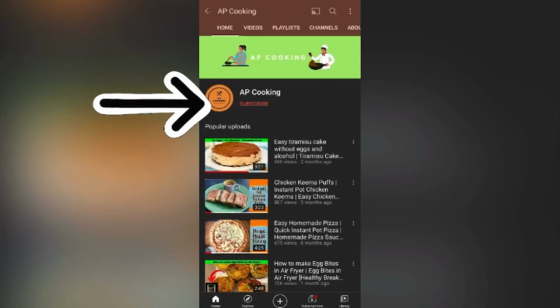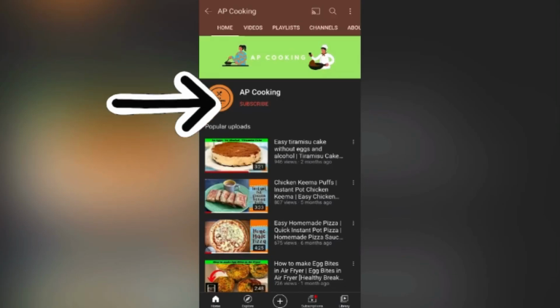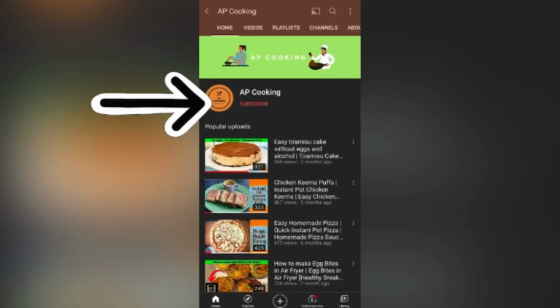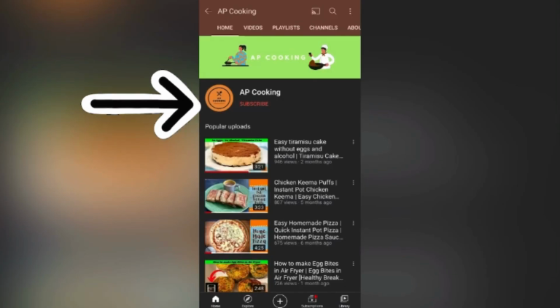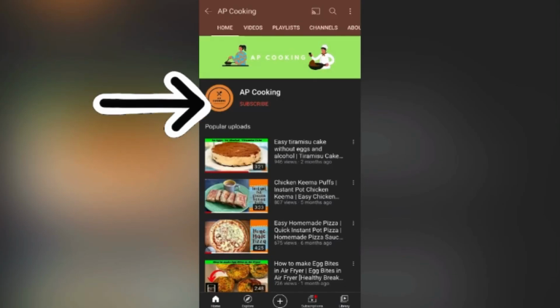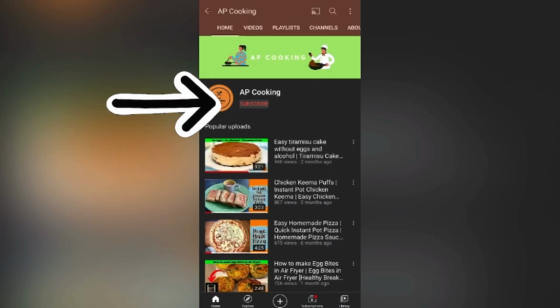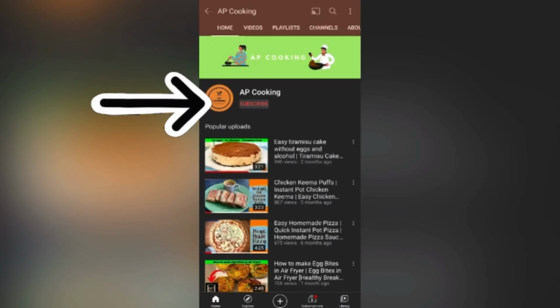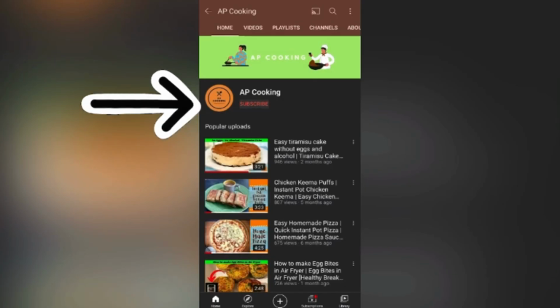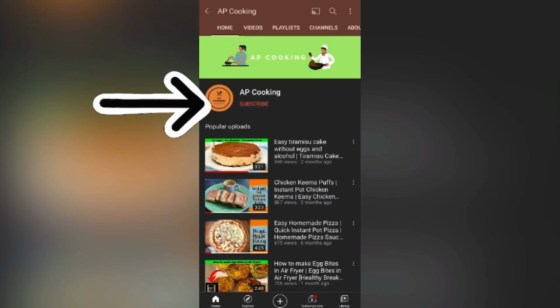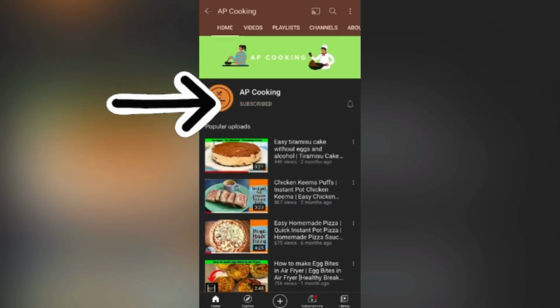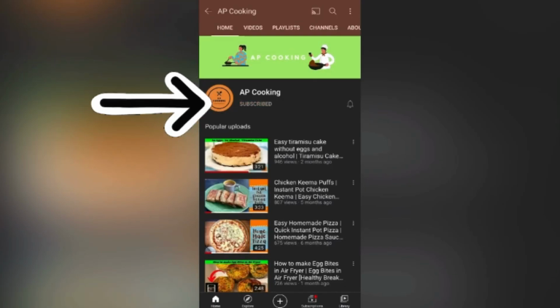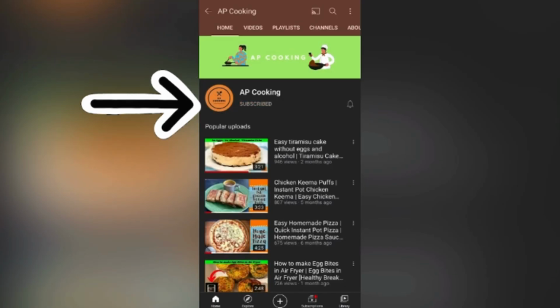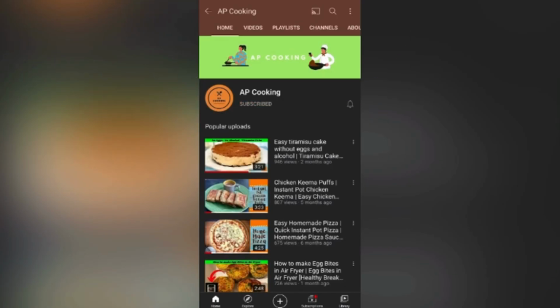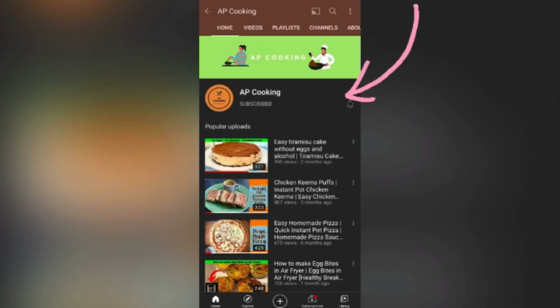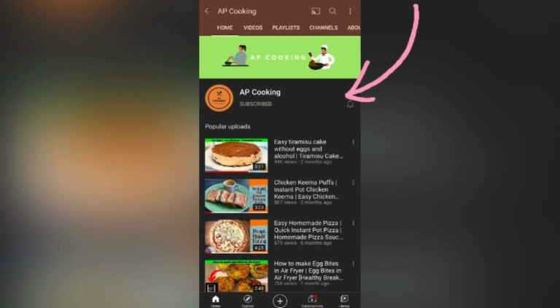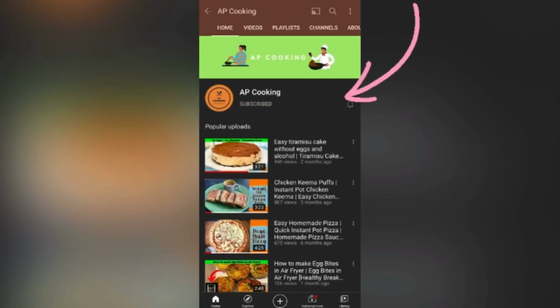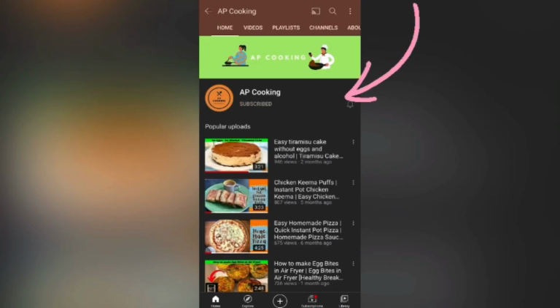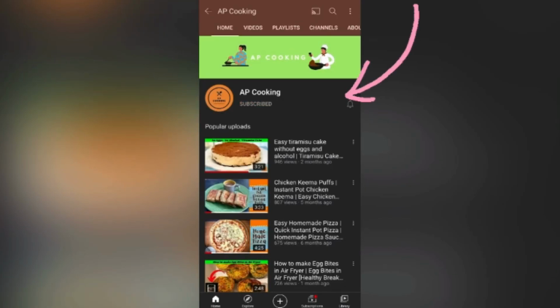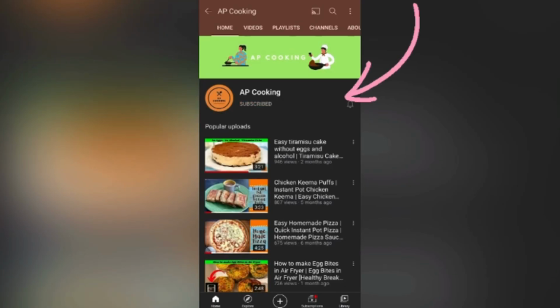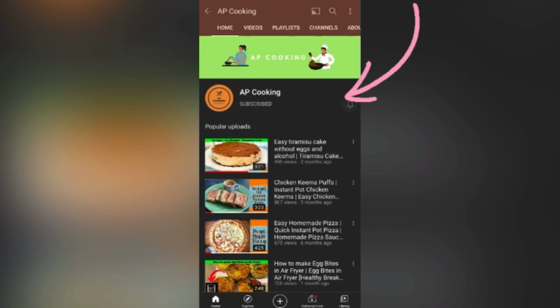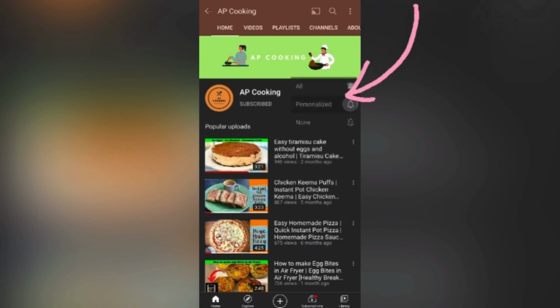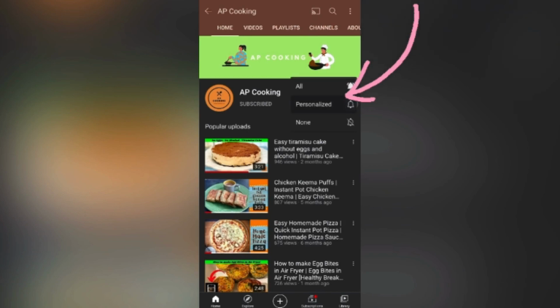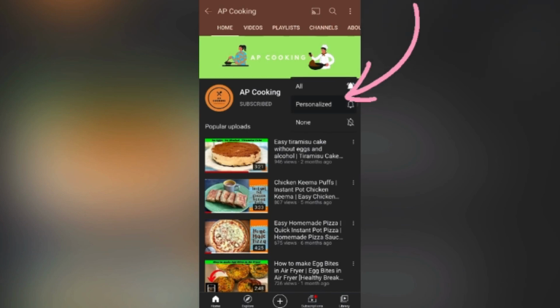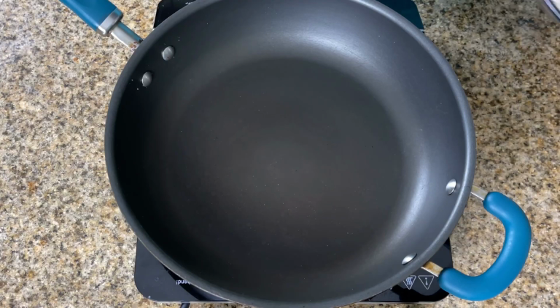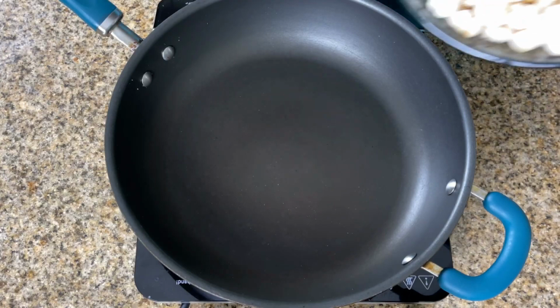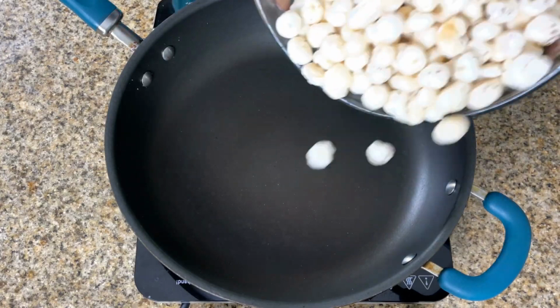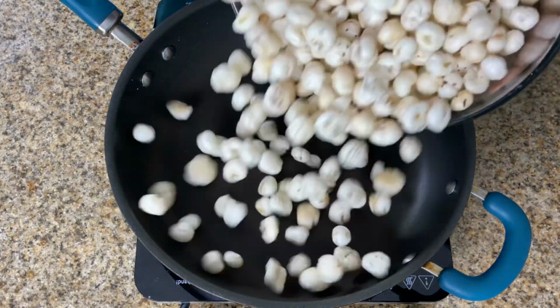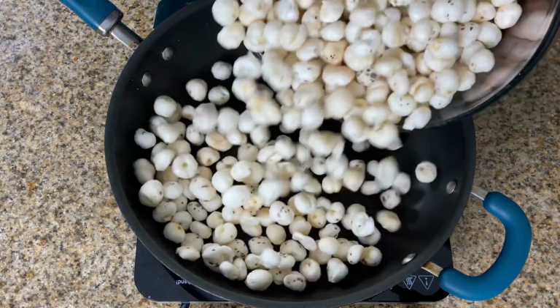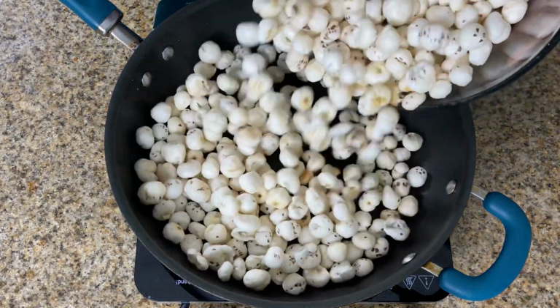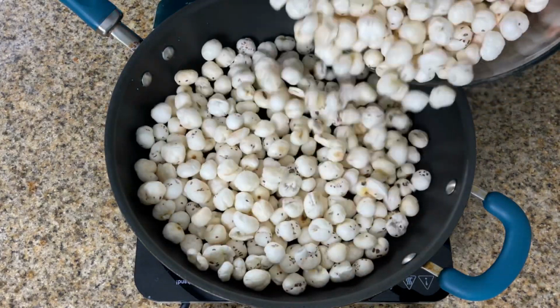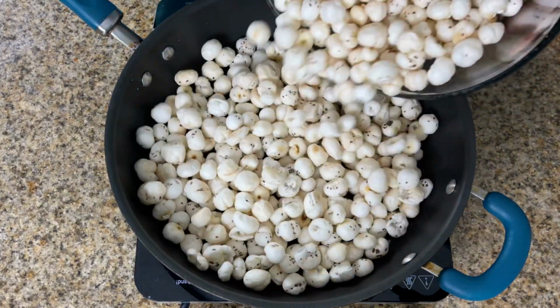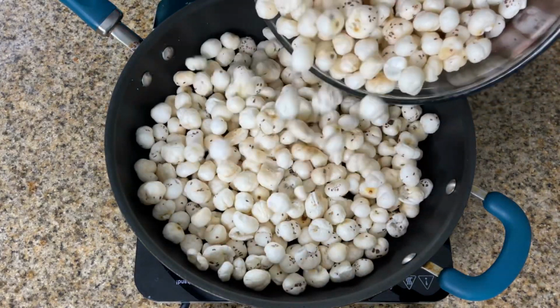If you haven't subscribed to AP Cooking, please hit the subscribe button and don't forget to hit the bell button. Now let's start!